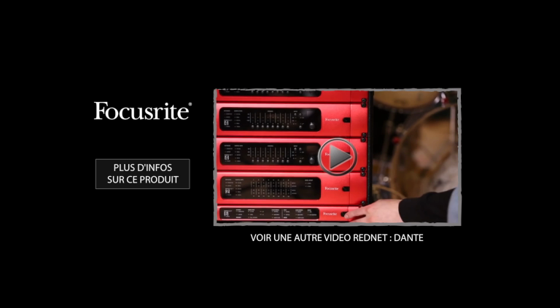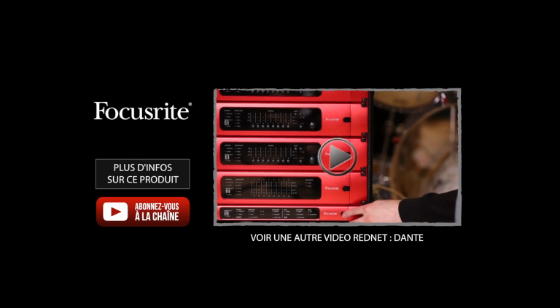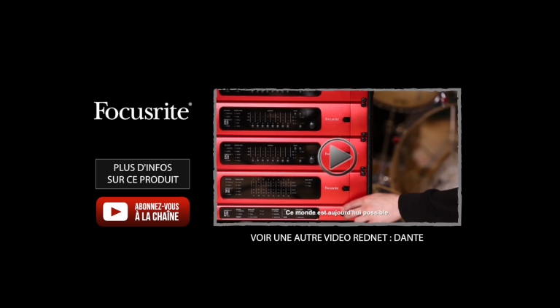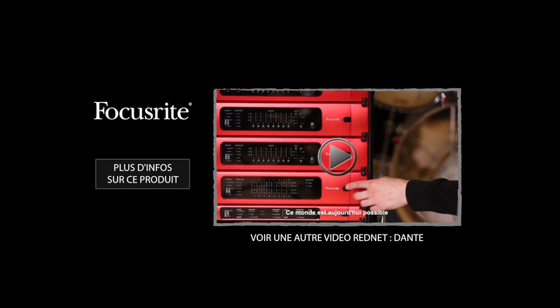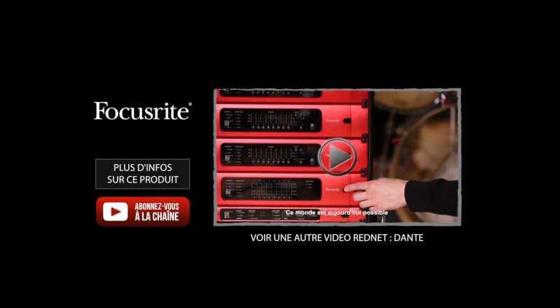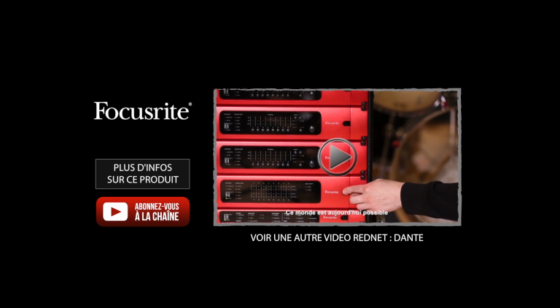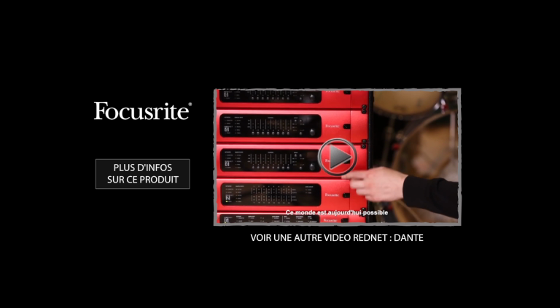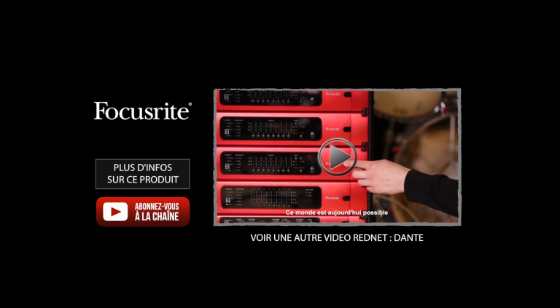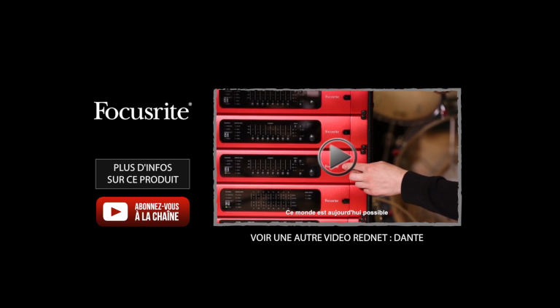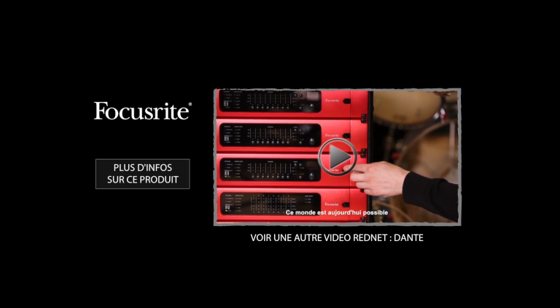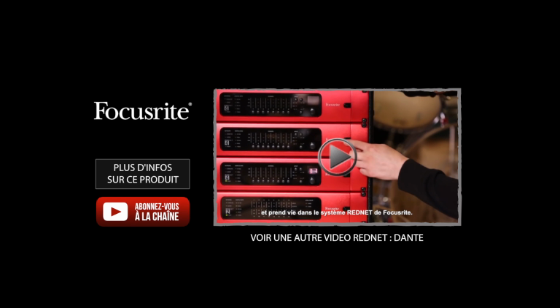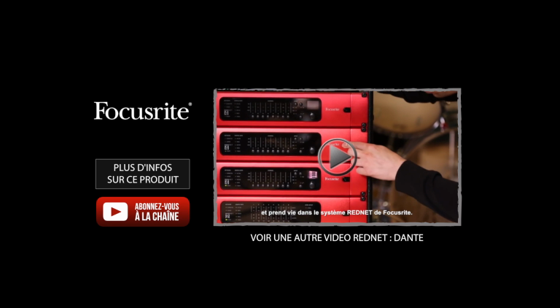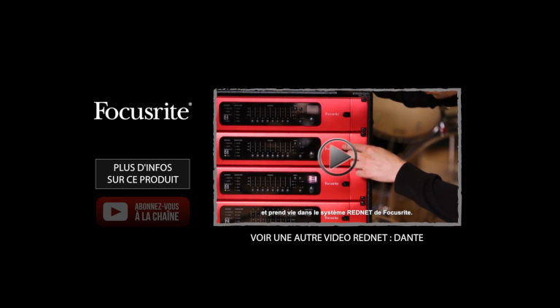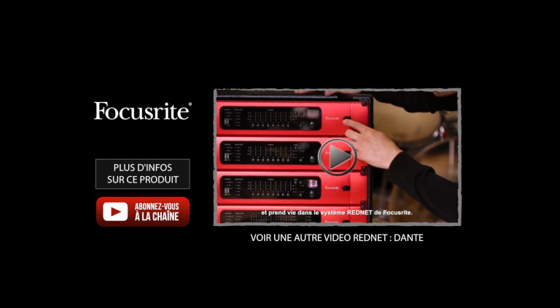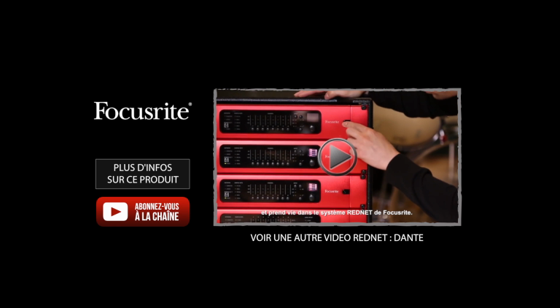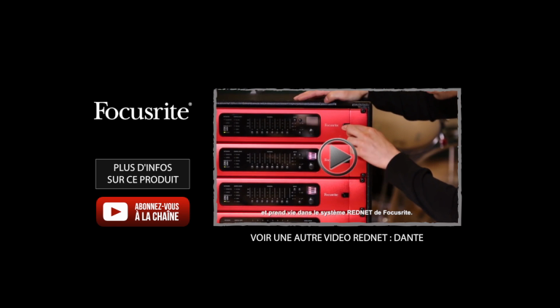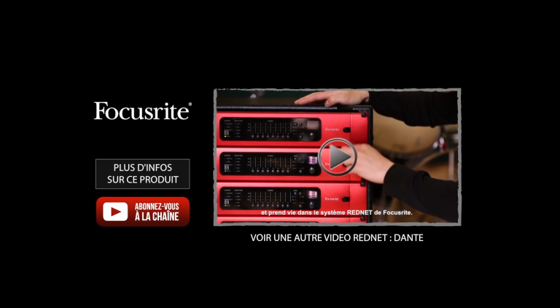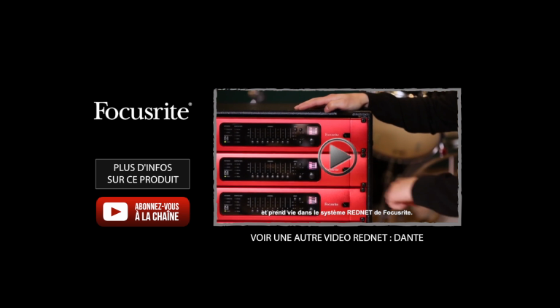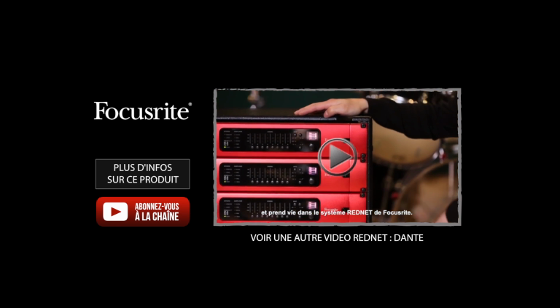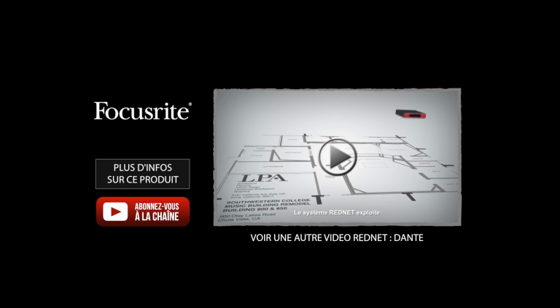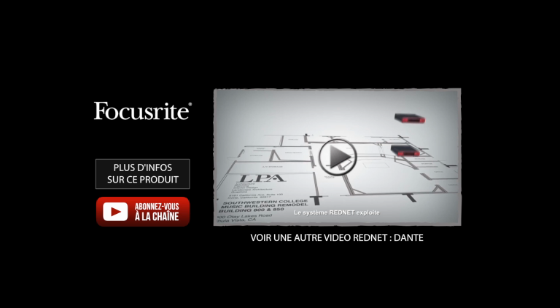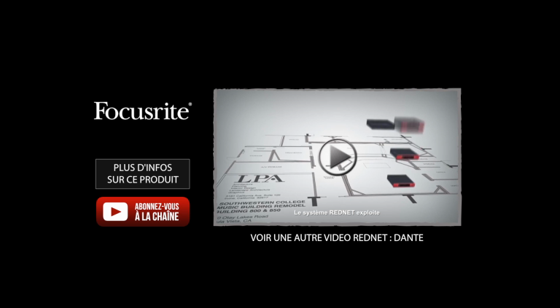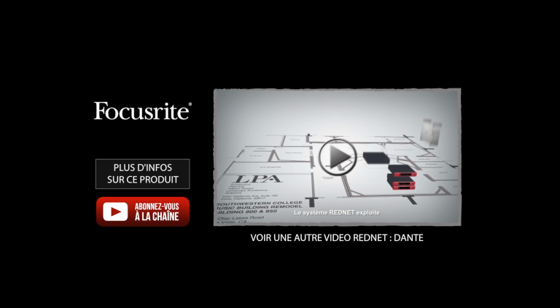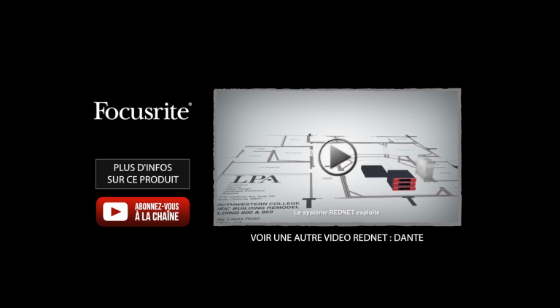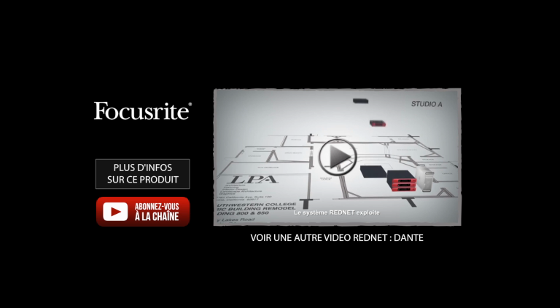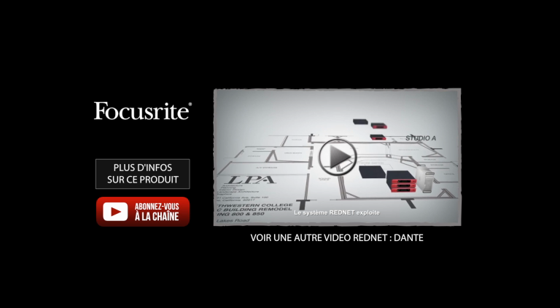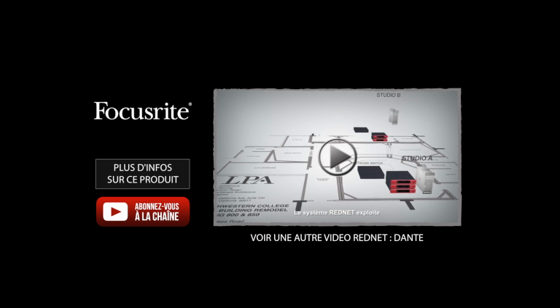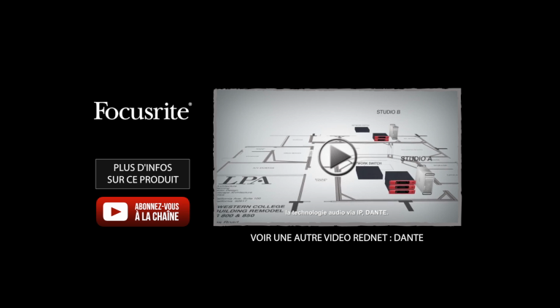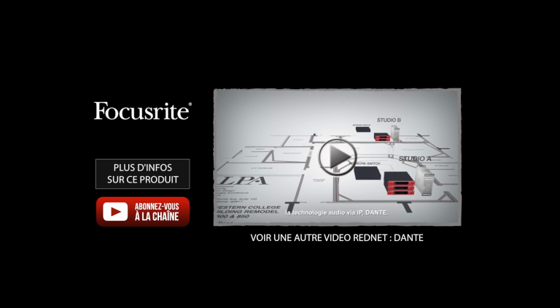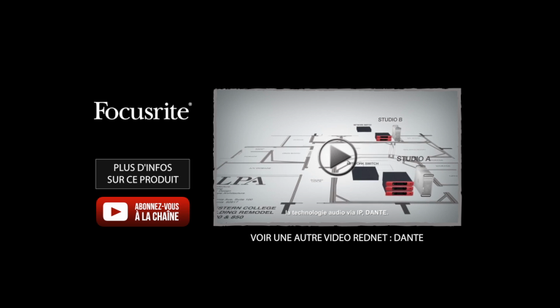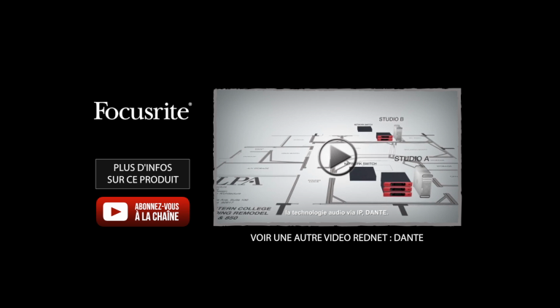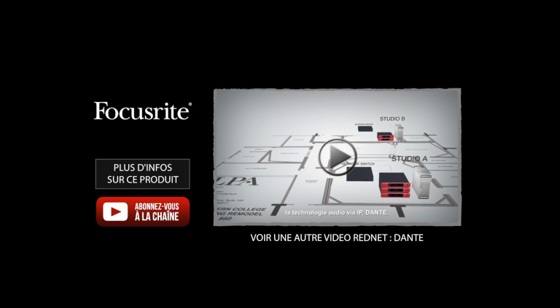That world exists today in the form of RedNet by Focusrite. RedNet employs Dante audio over IP technology.